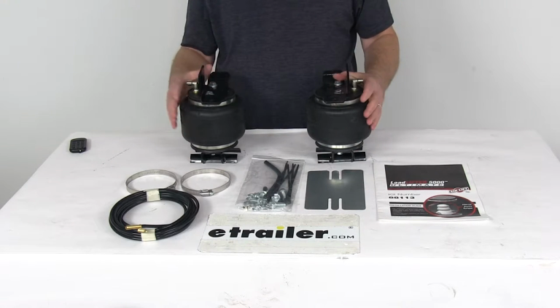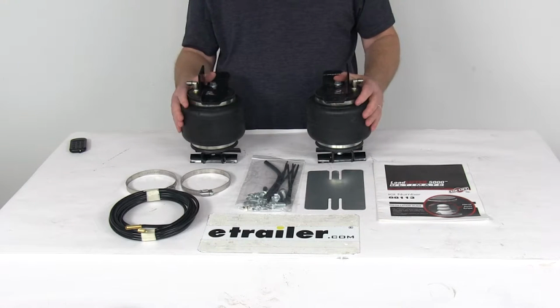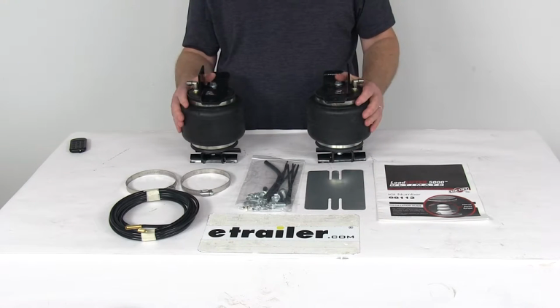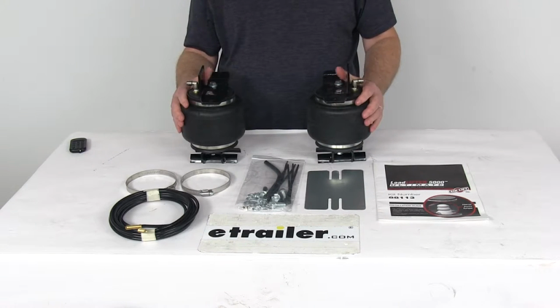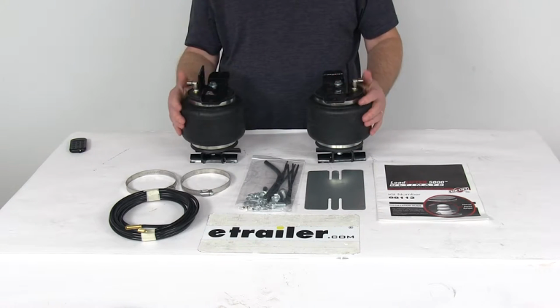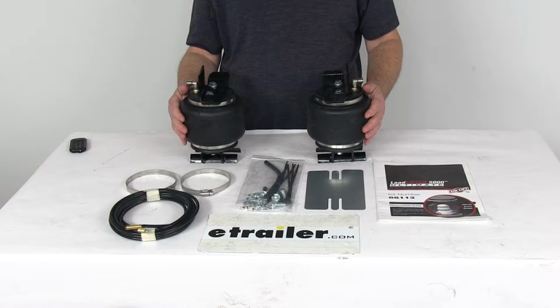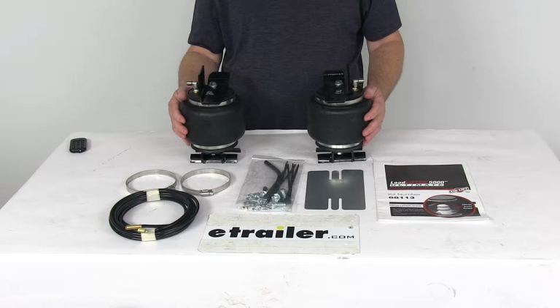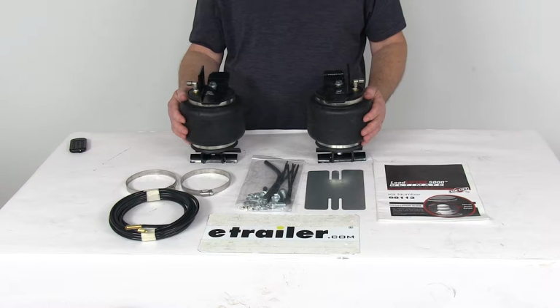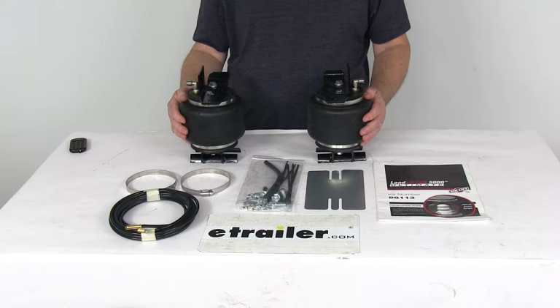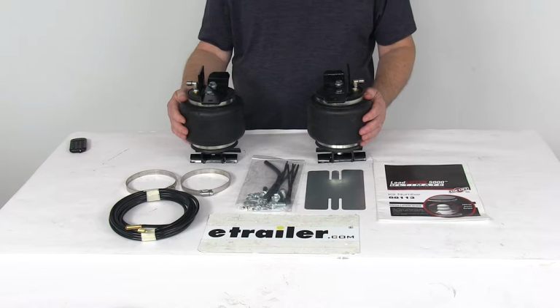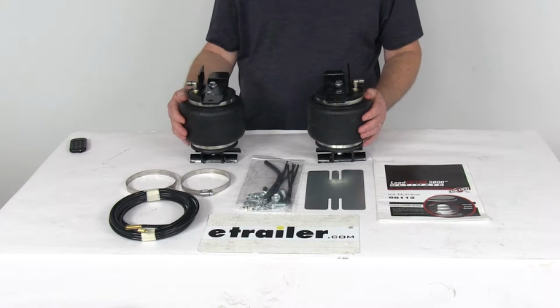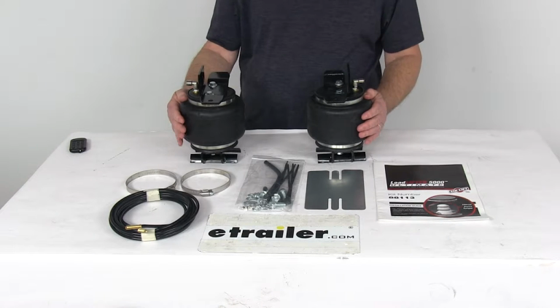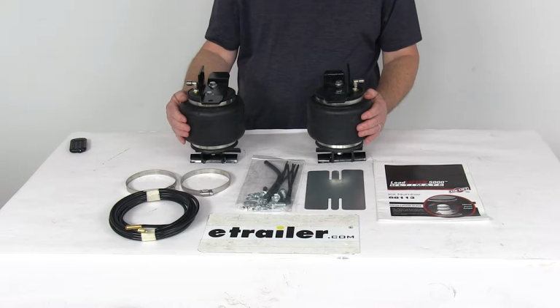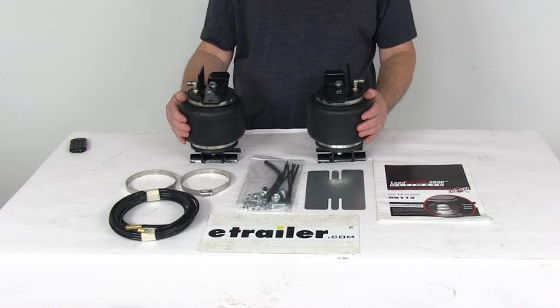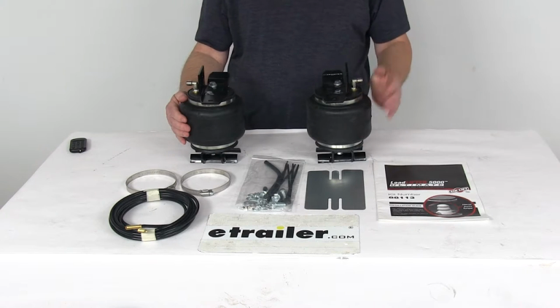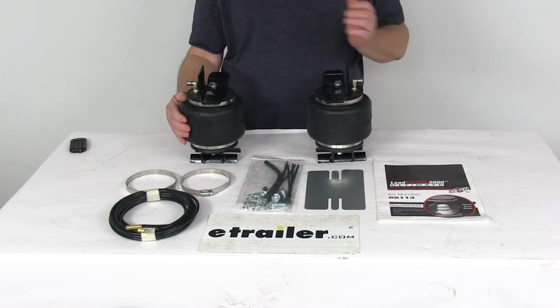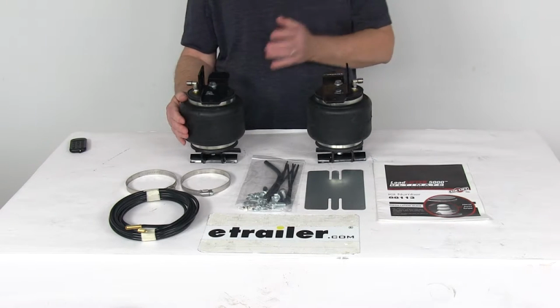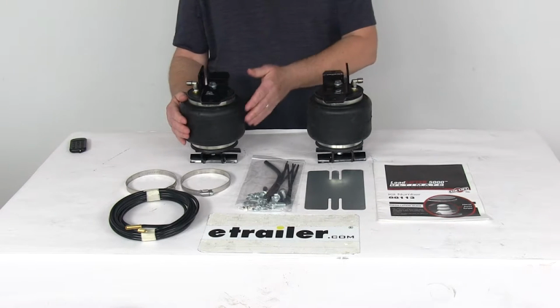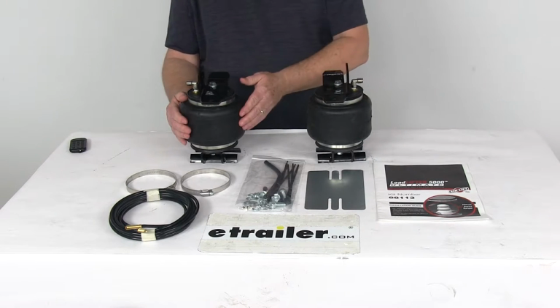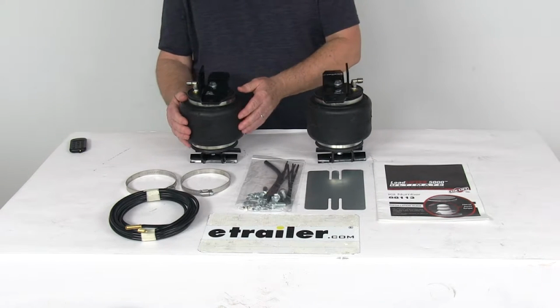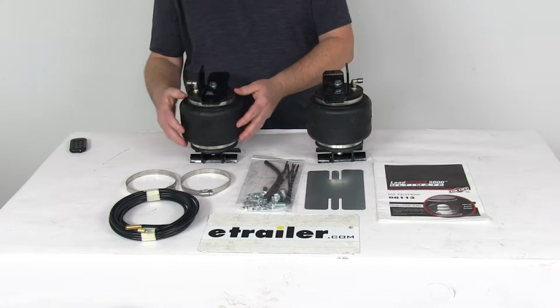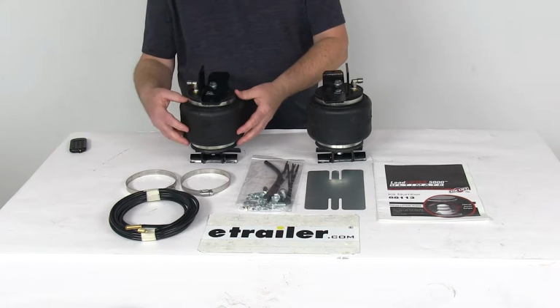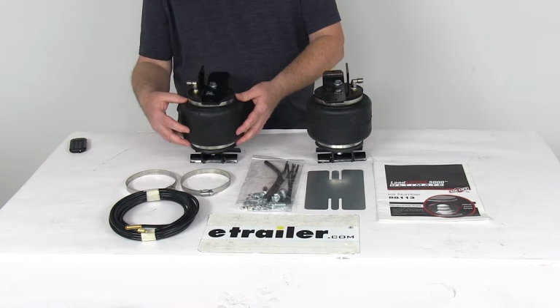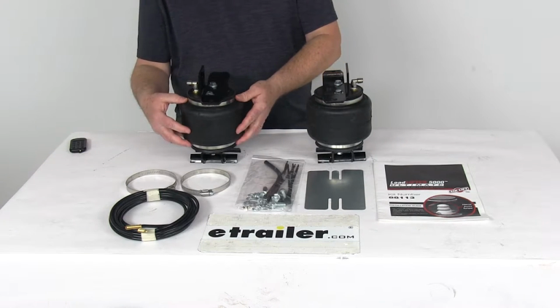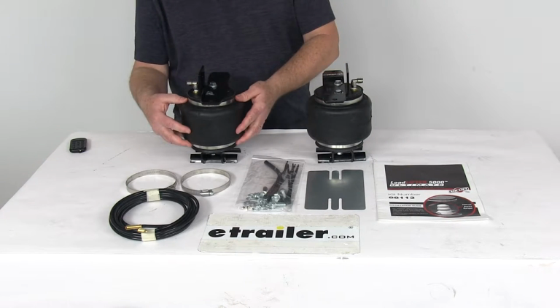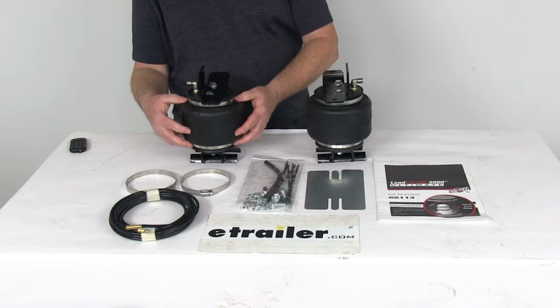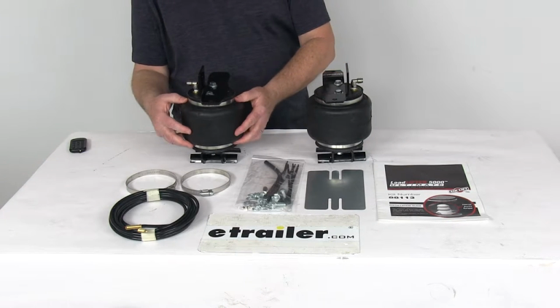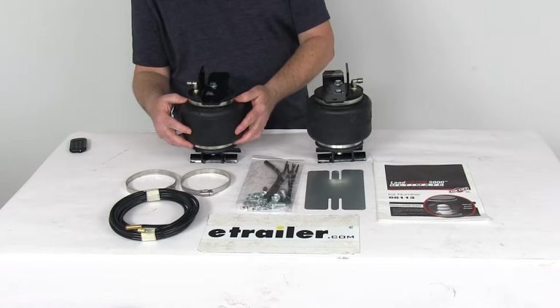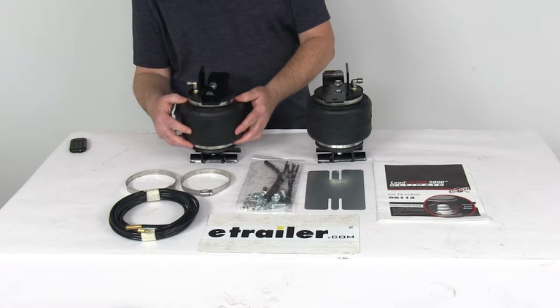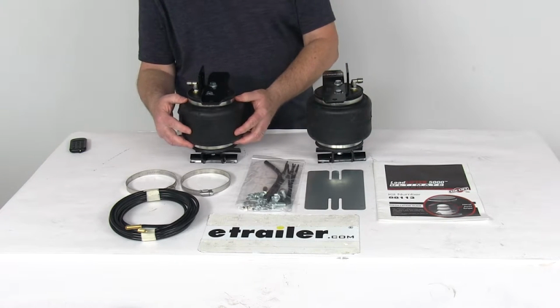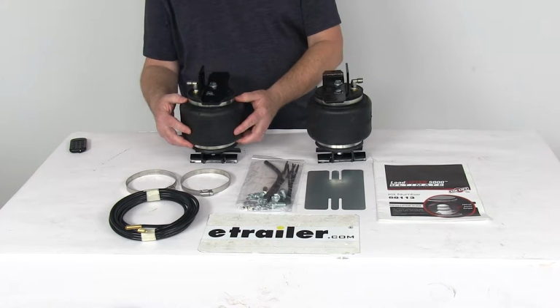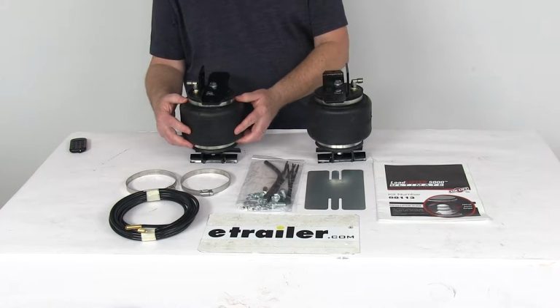Now this is a hybrid spring system that combines the adjustability of air springs with the reliability of a coil style spring.